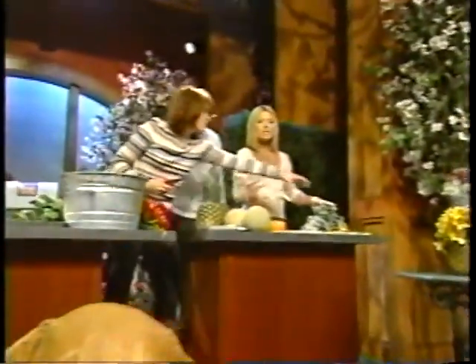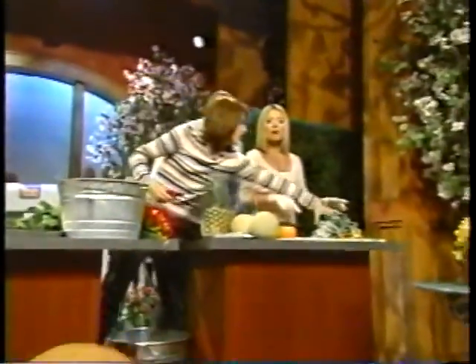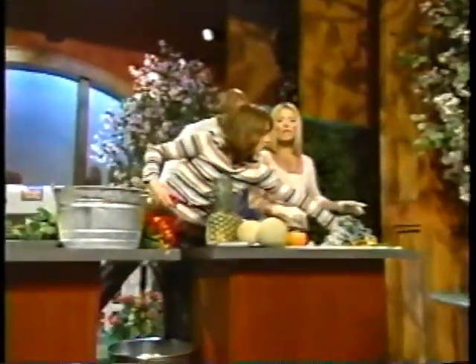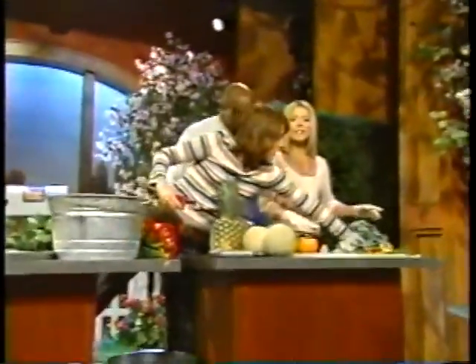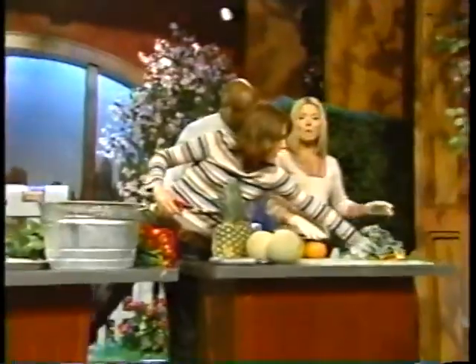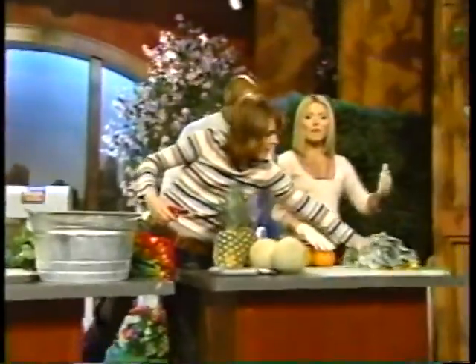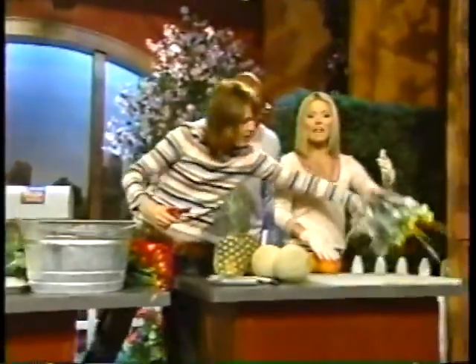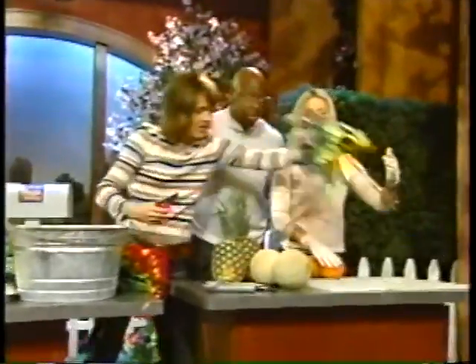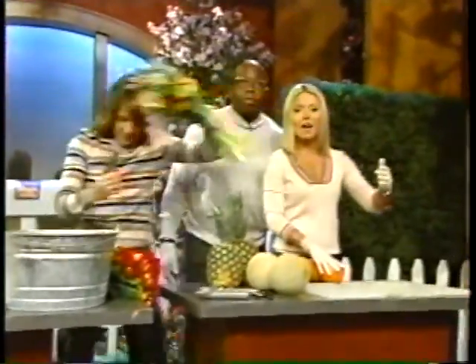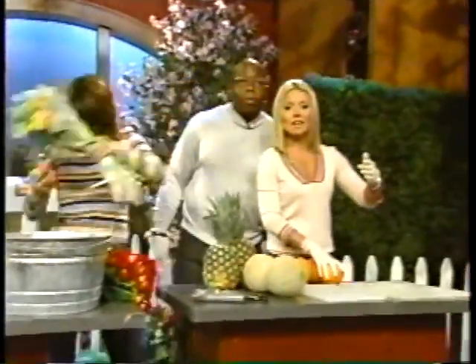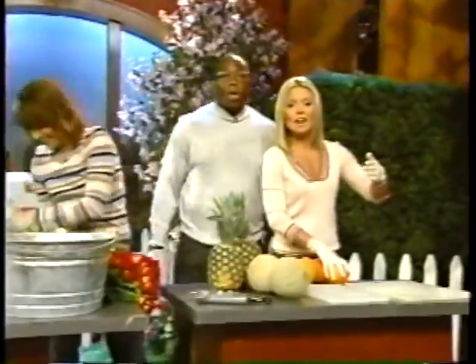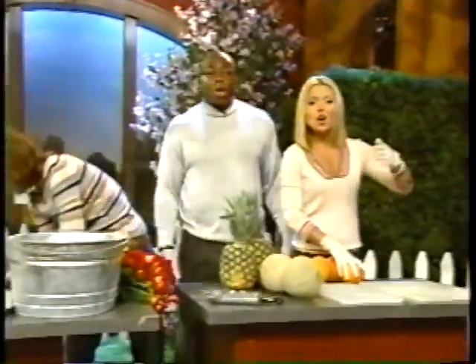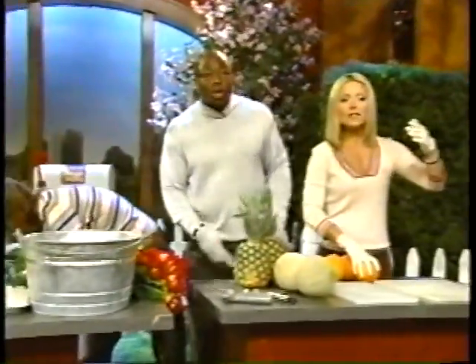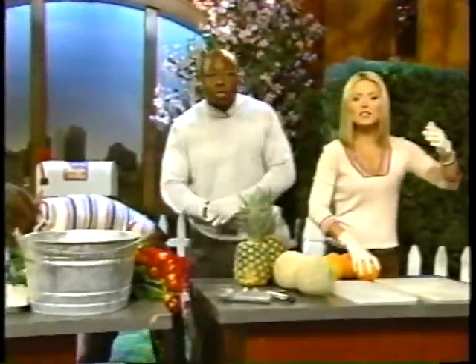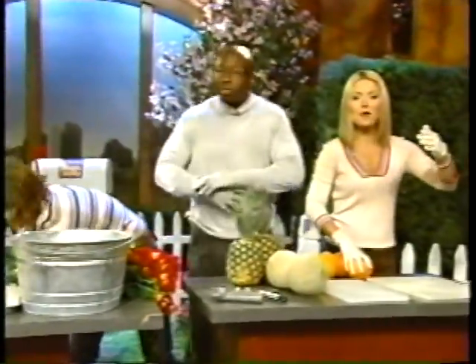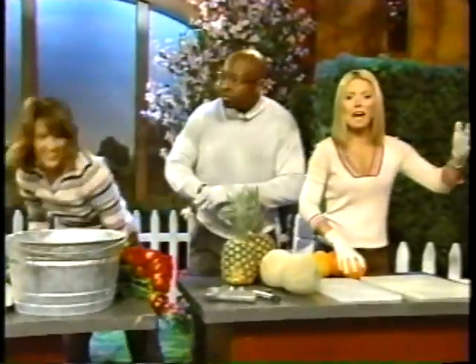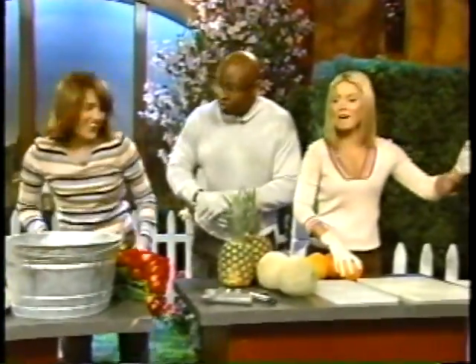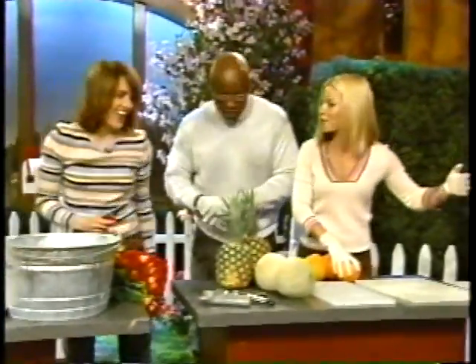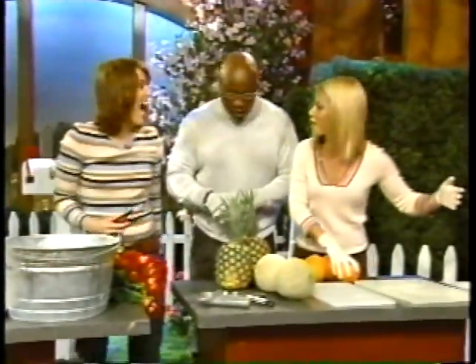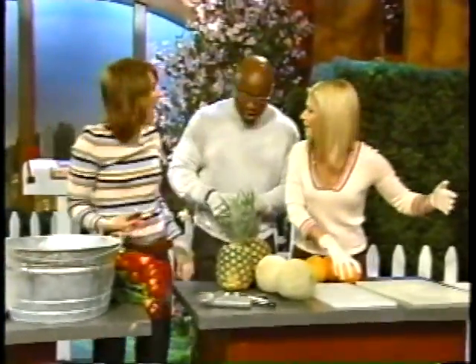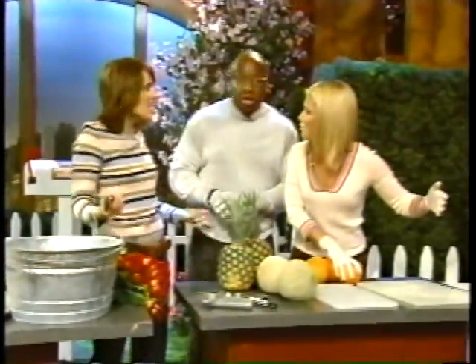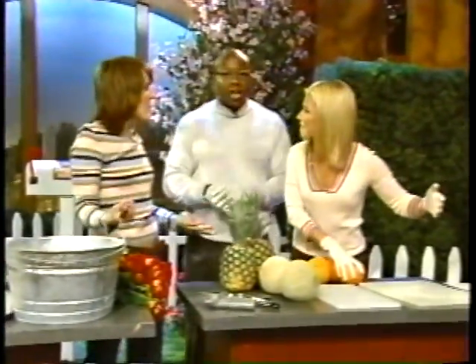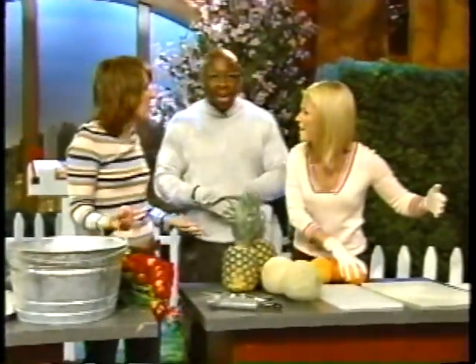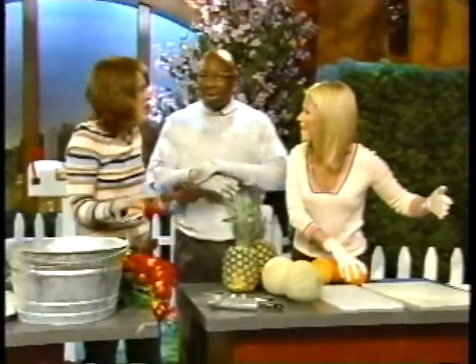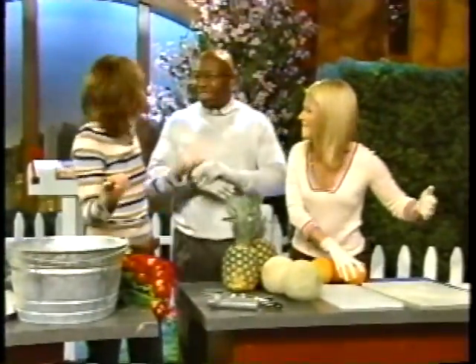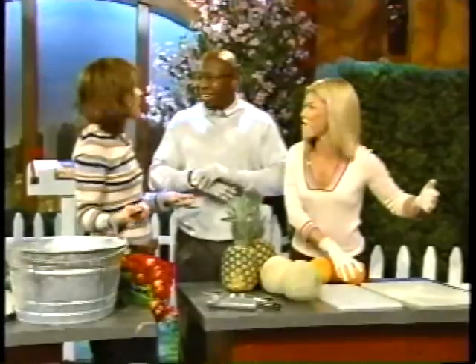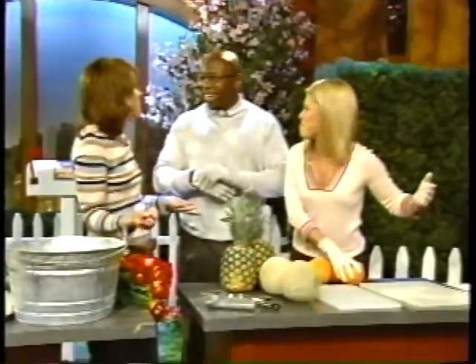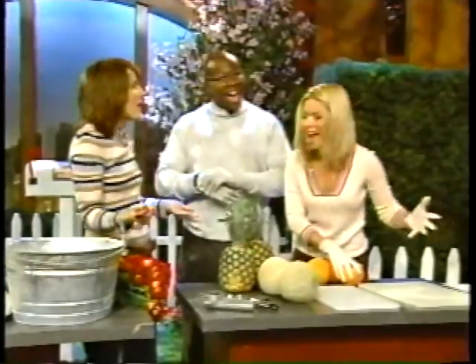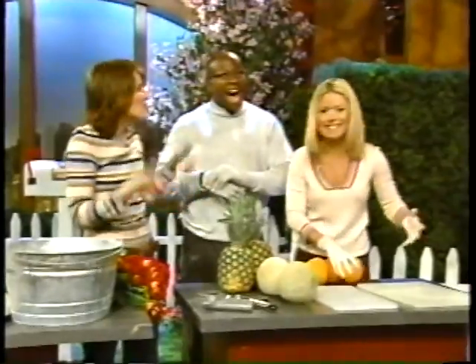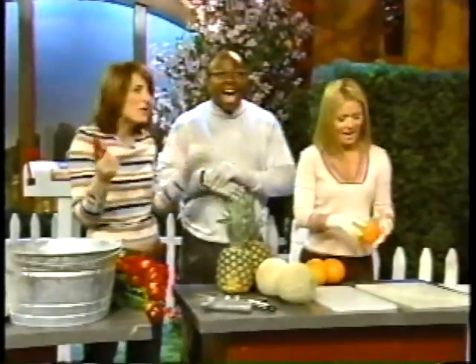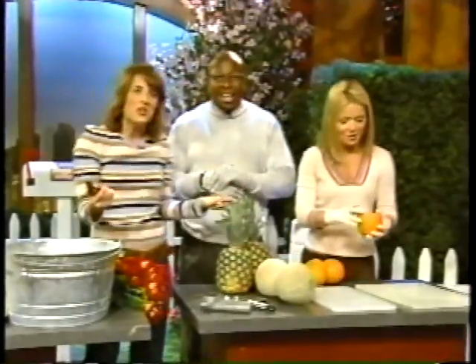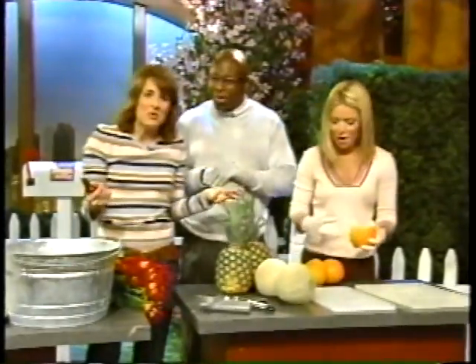Spring Fix It Up with Katy Brown, the girl next door decorator. Where did that come from? I'm going with it.